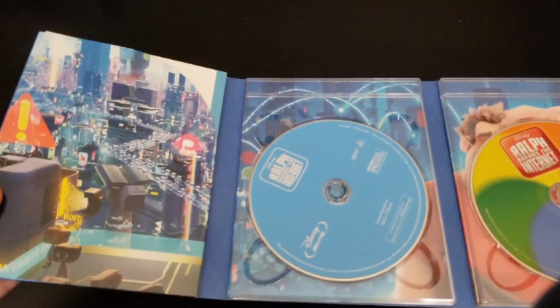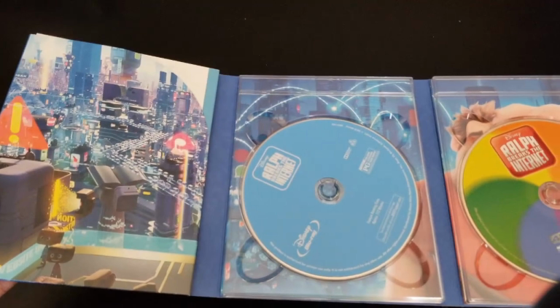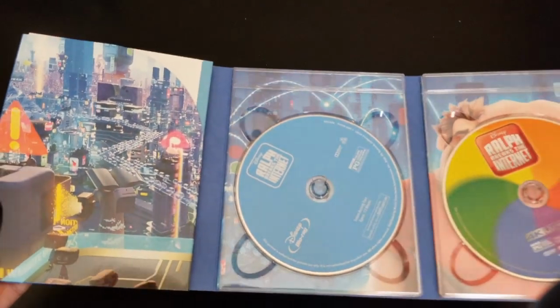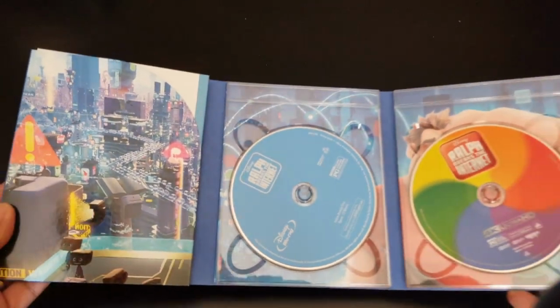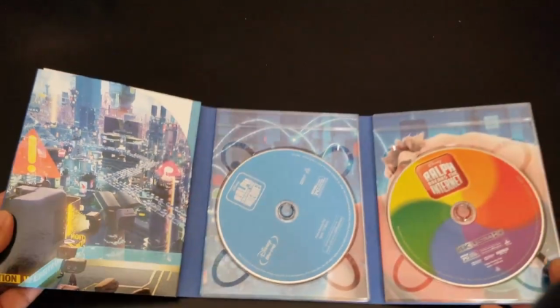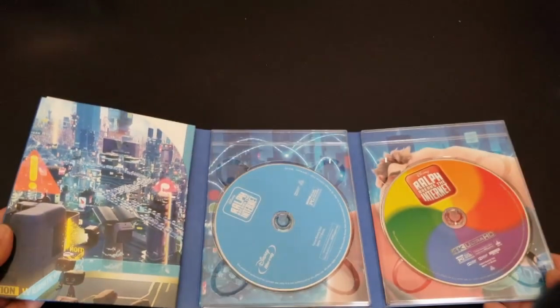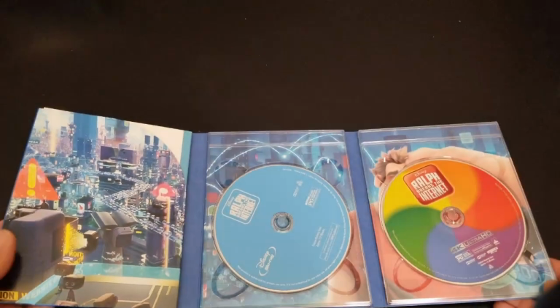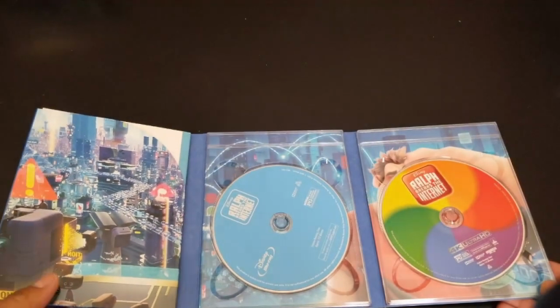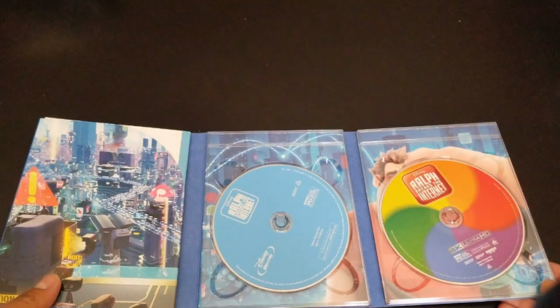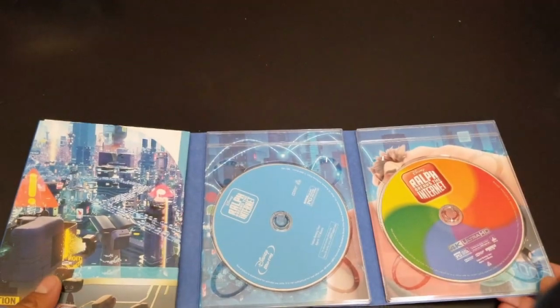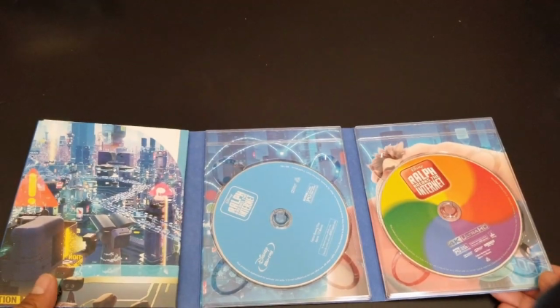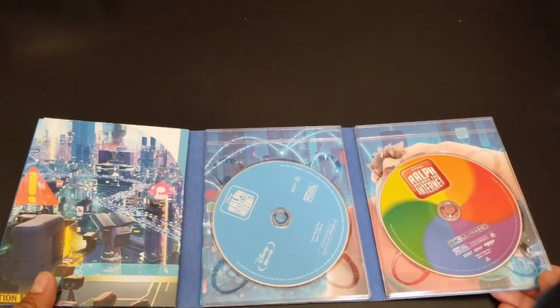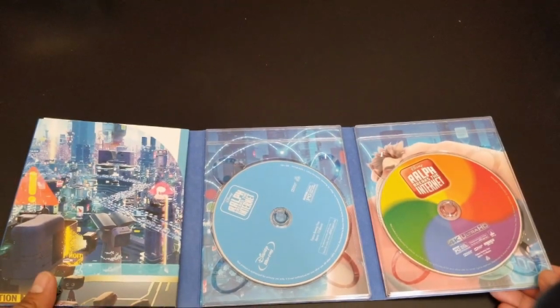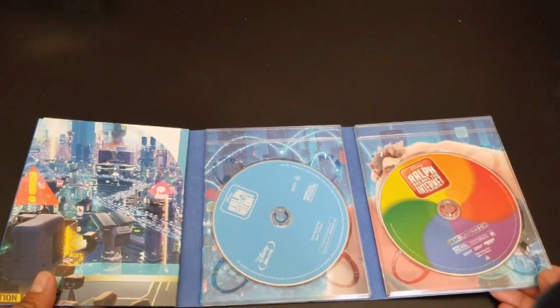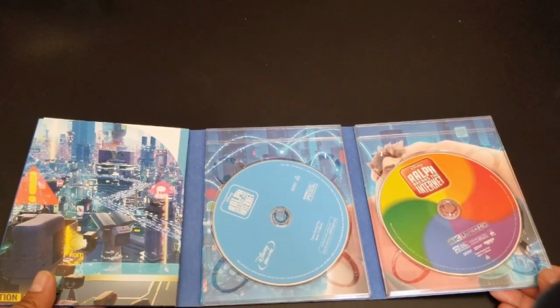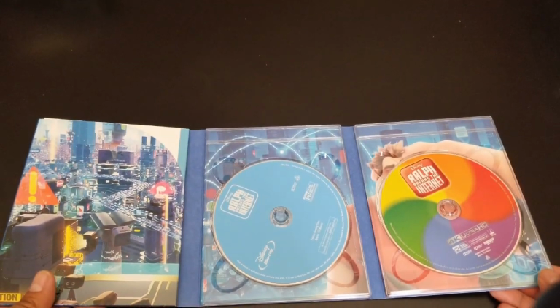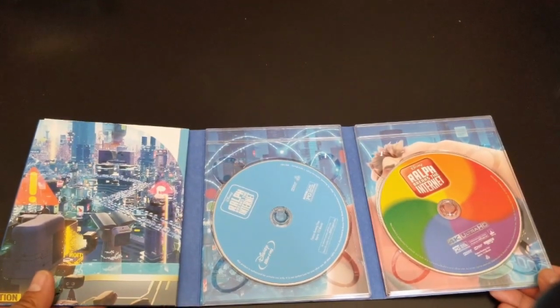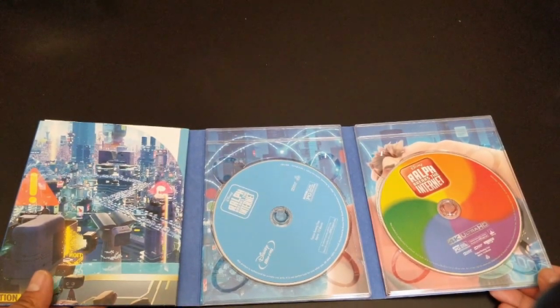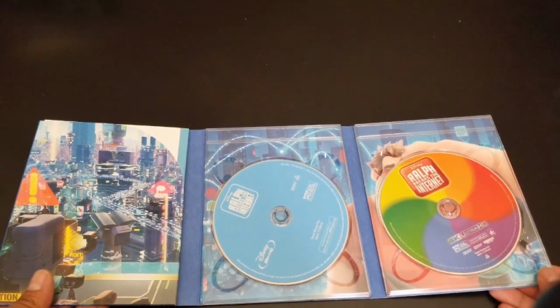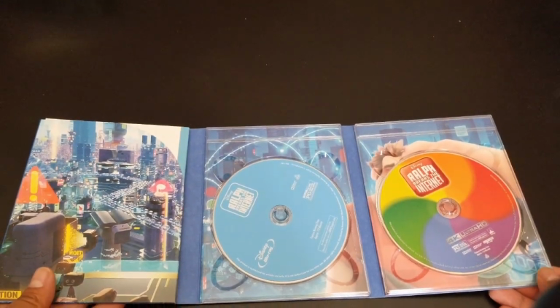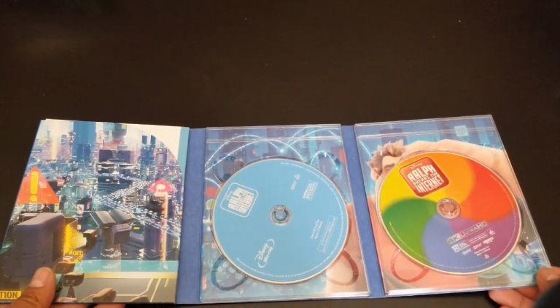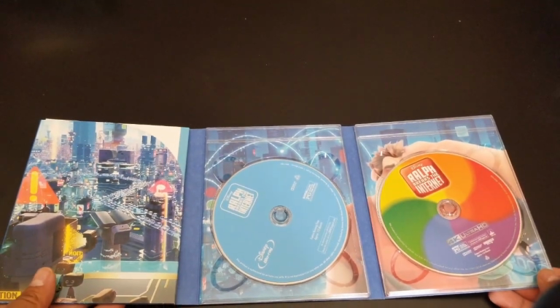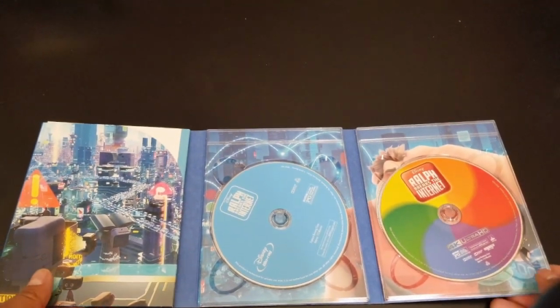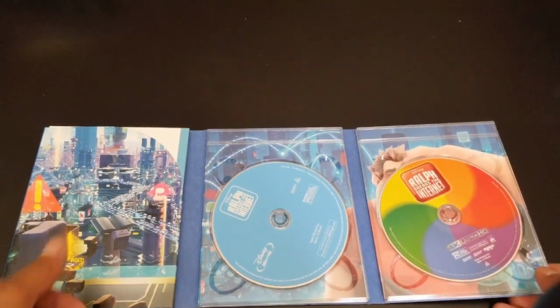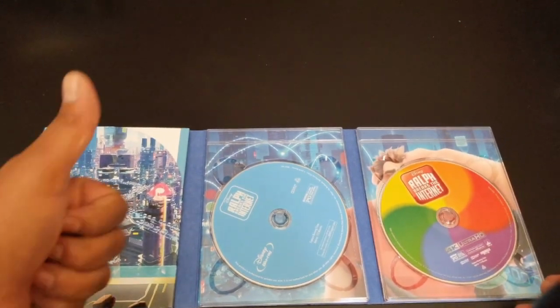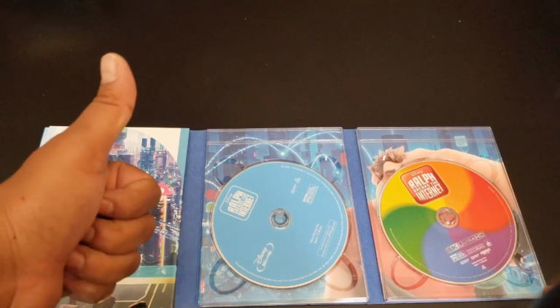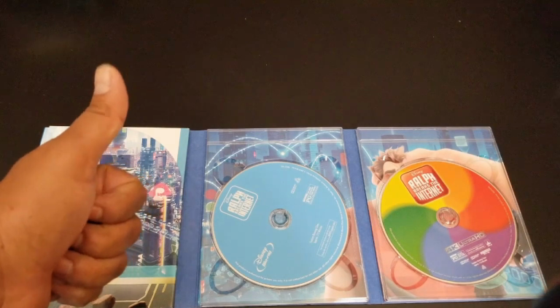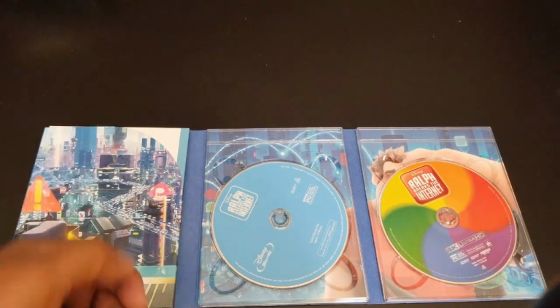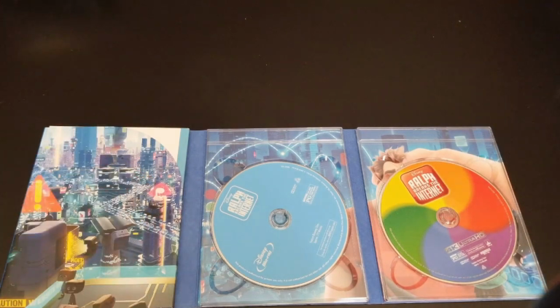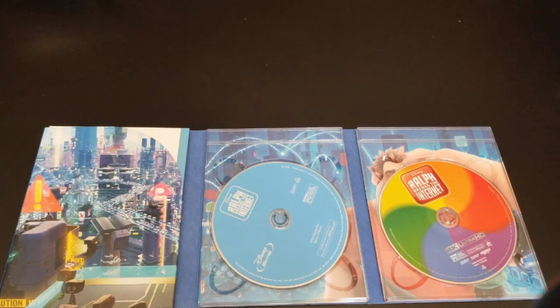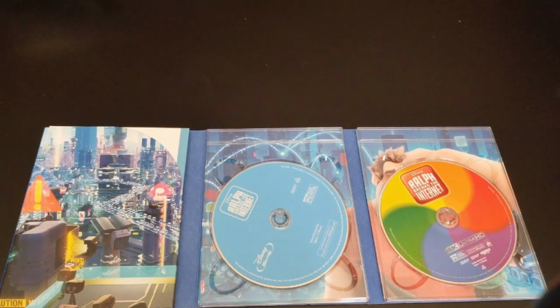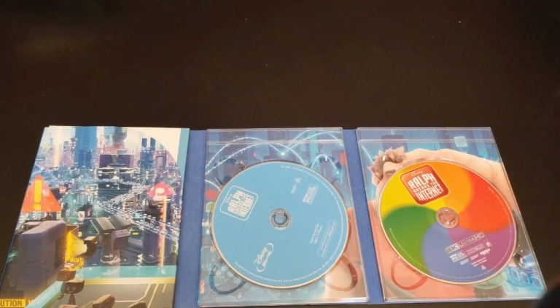So that is it for today, guys. Thank you very much. Hope you enjoyed it. I hope you like this edition — I really did enjoy this one. I think this is one of my first digibooks for a Disney movie, at least.